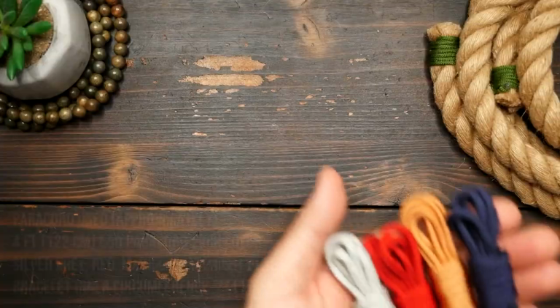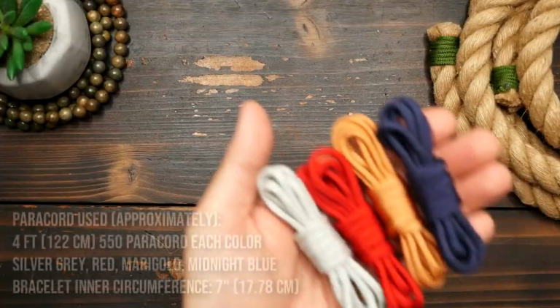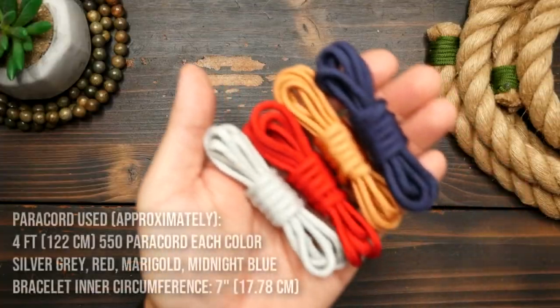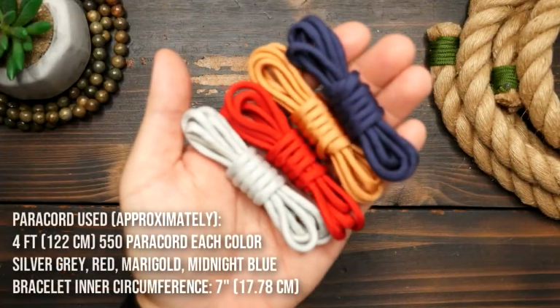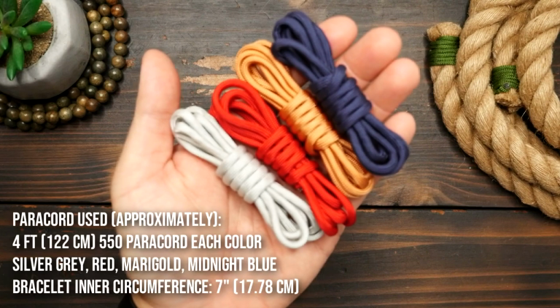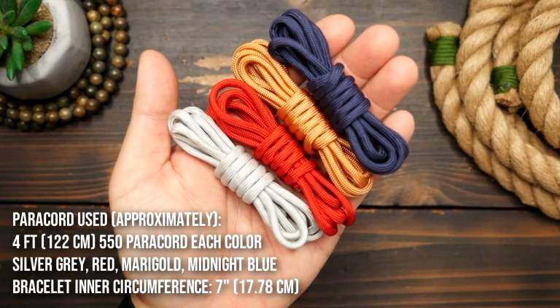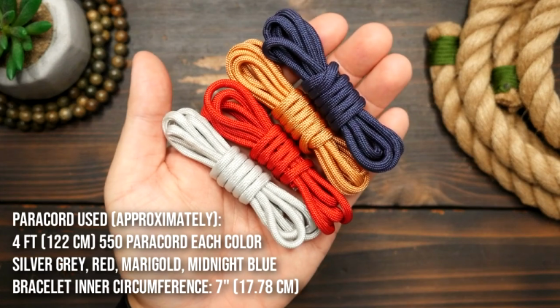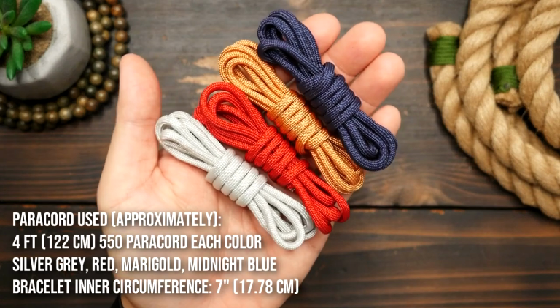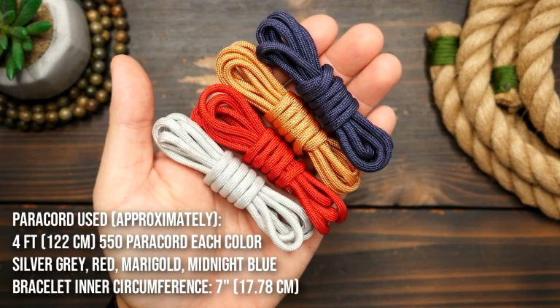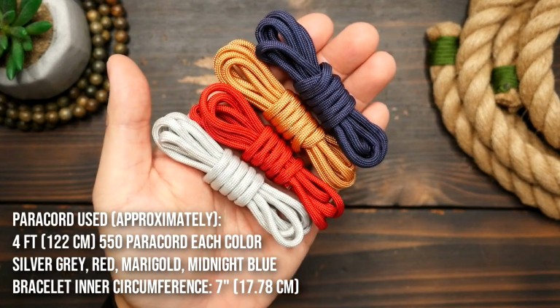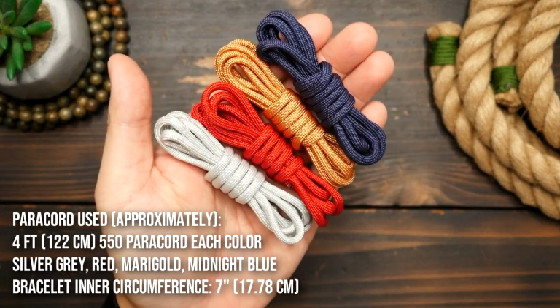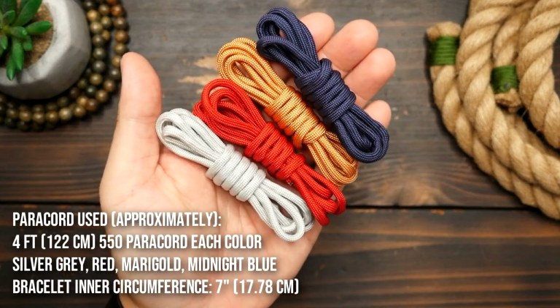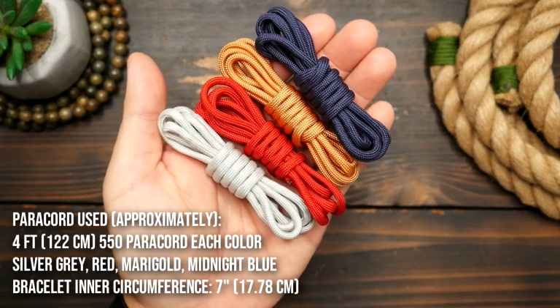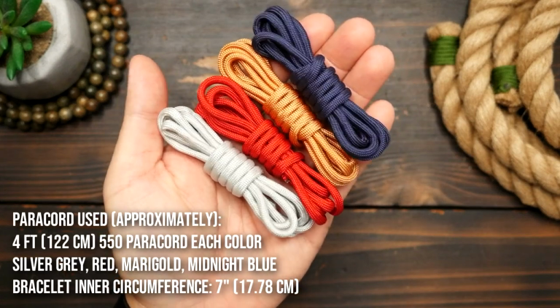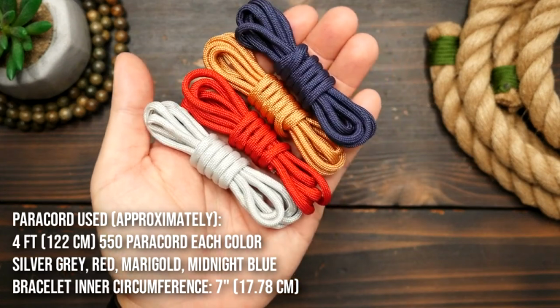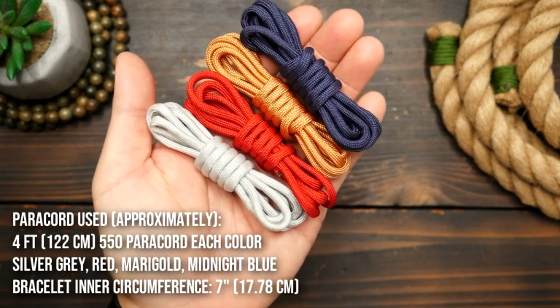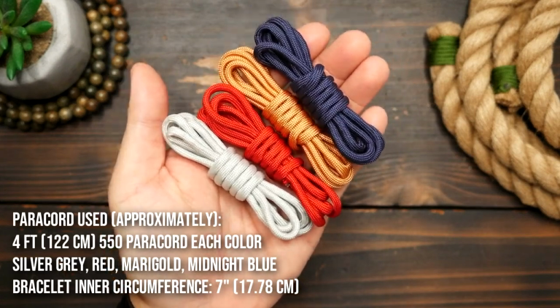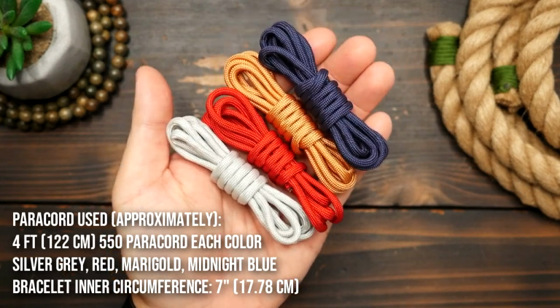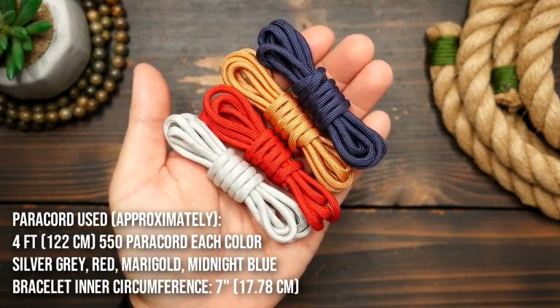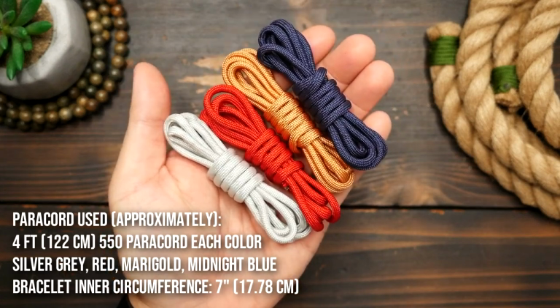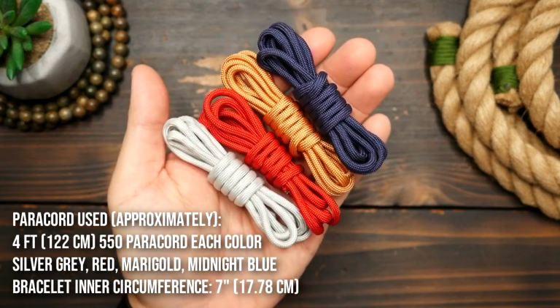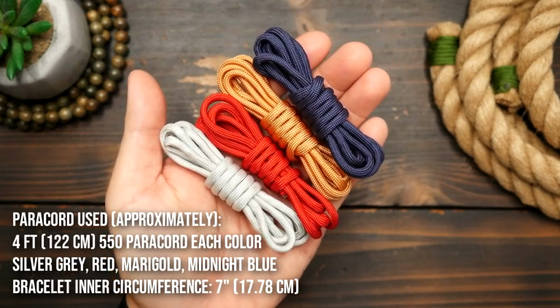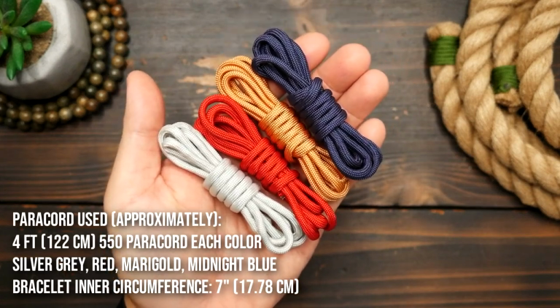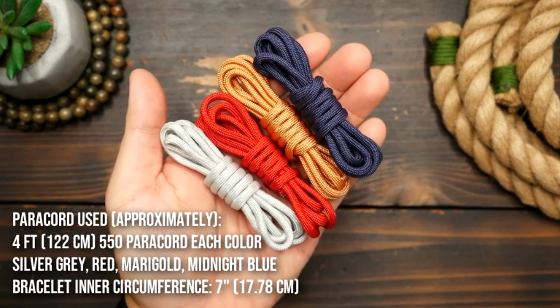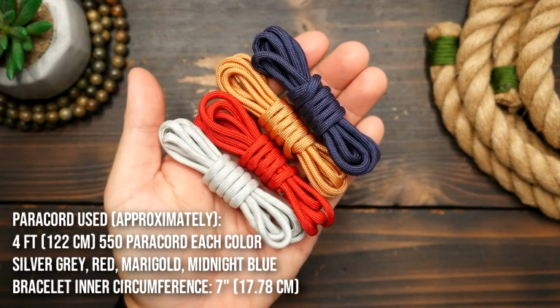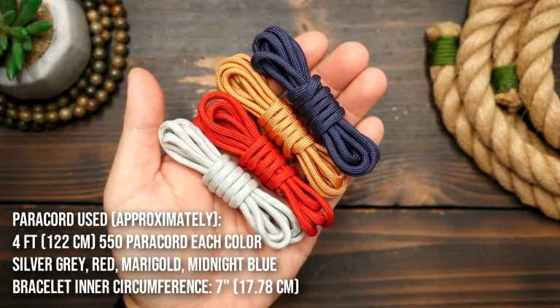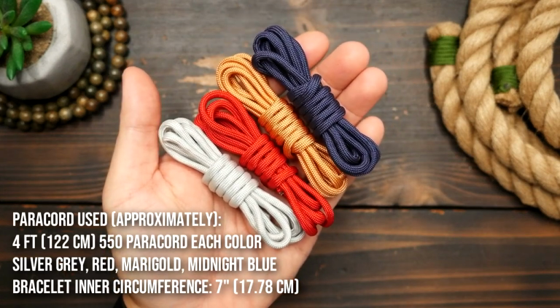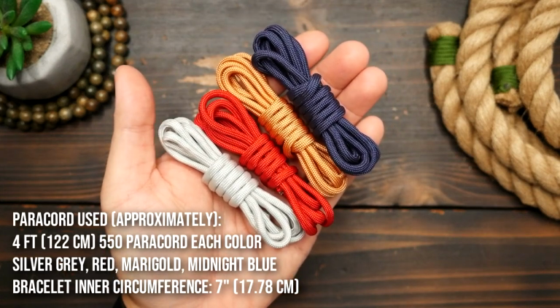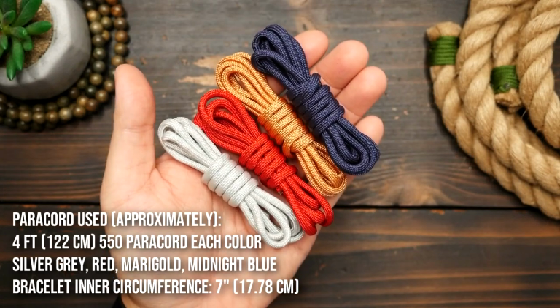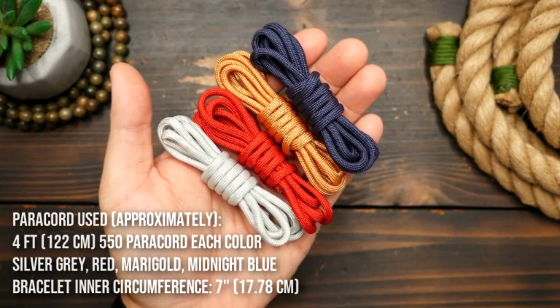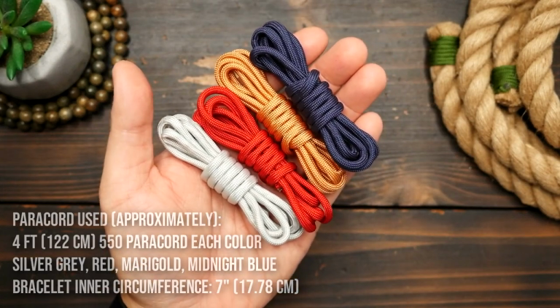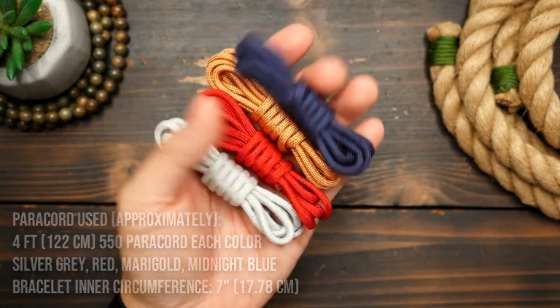I've got my four colors. I'm using silver gray, white, red, marigold, and midnight blue.